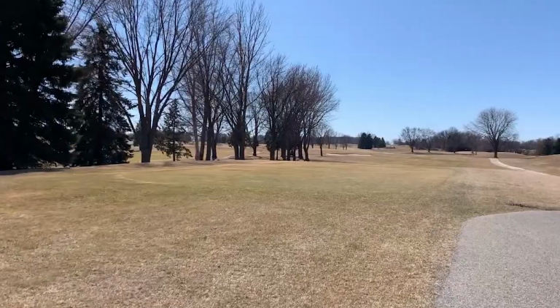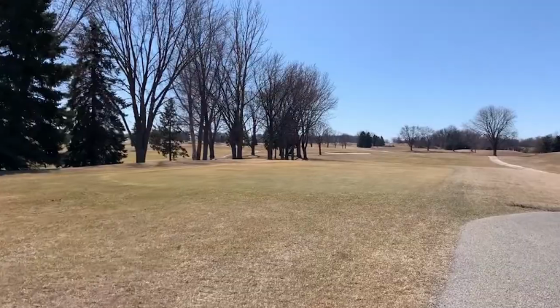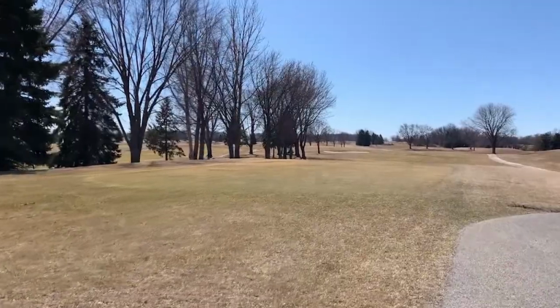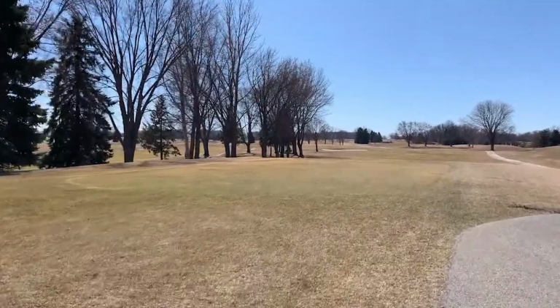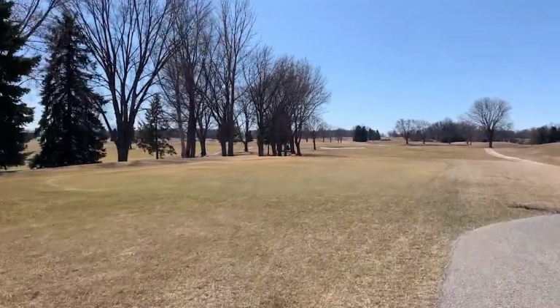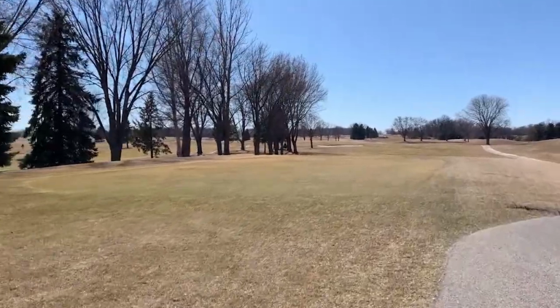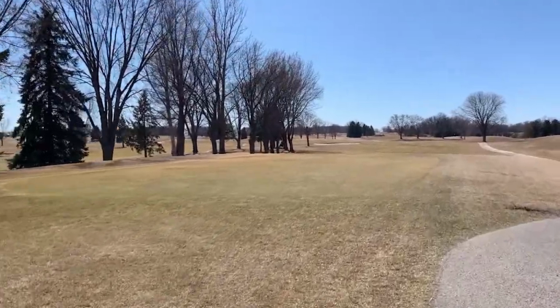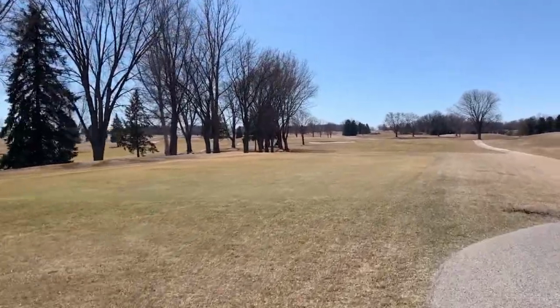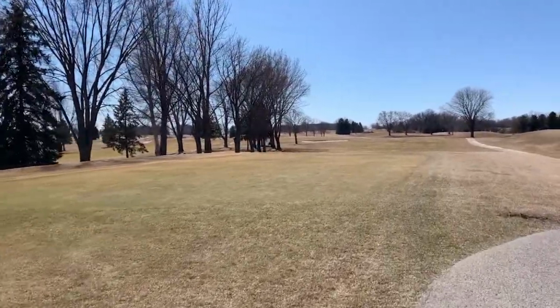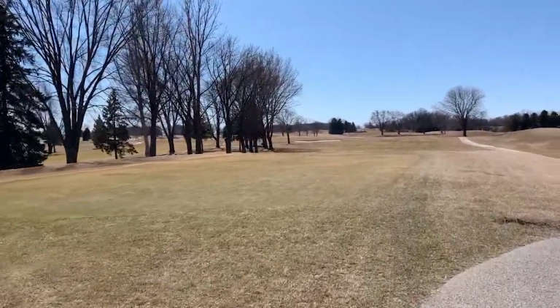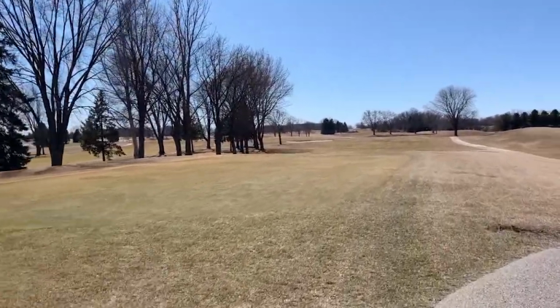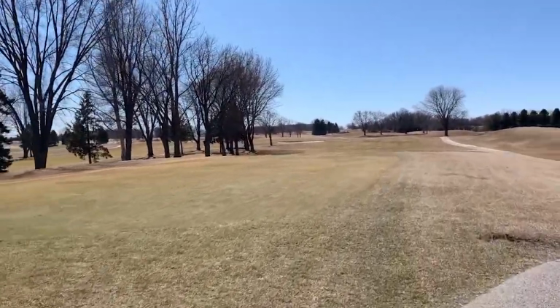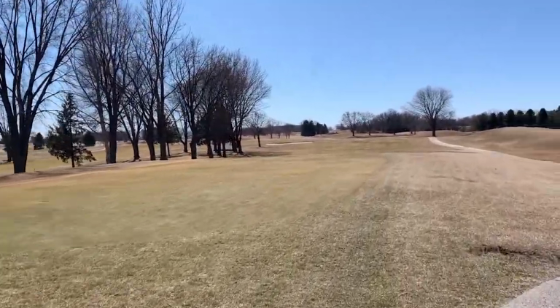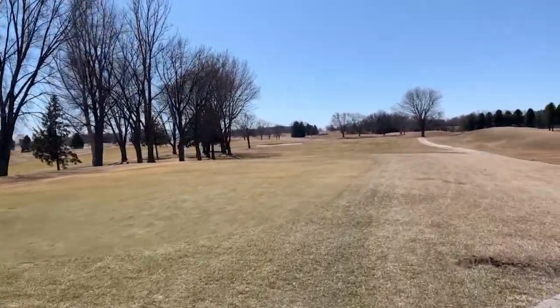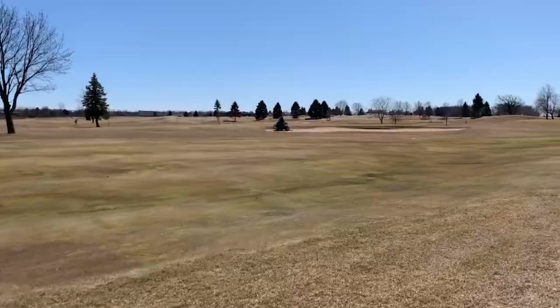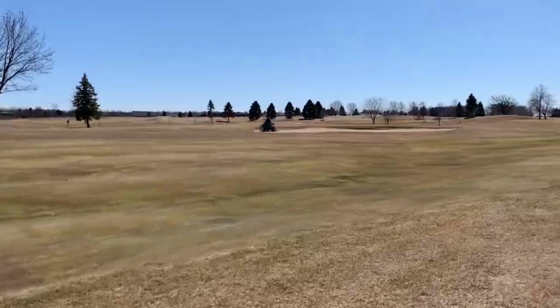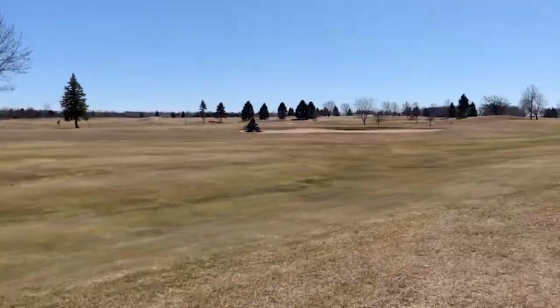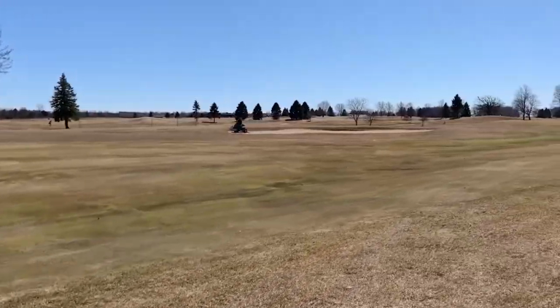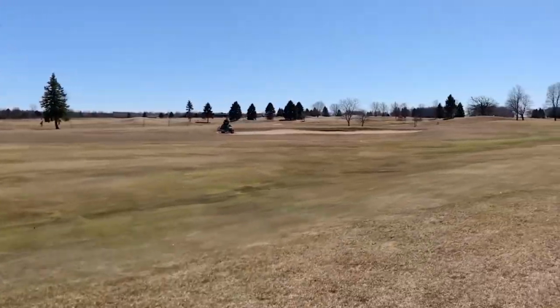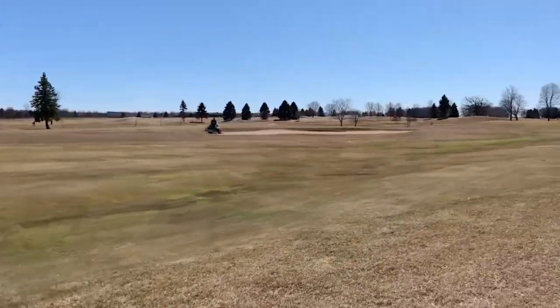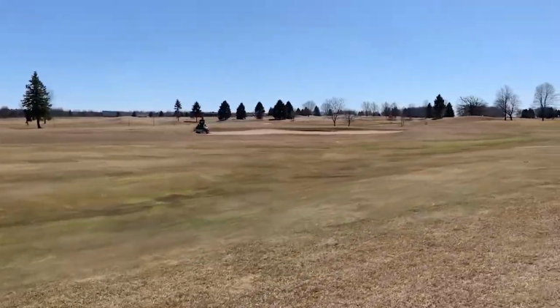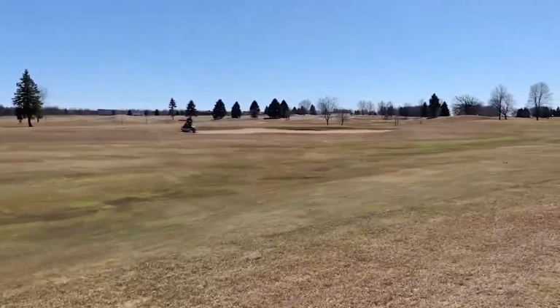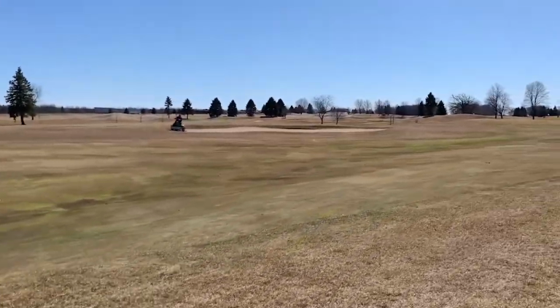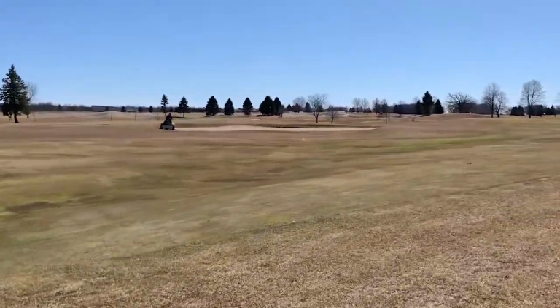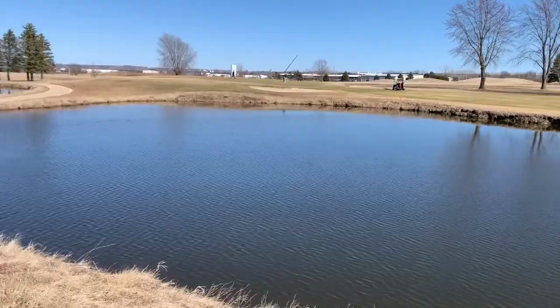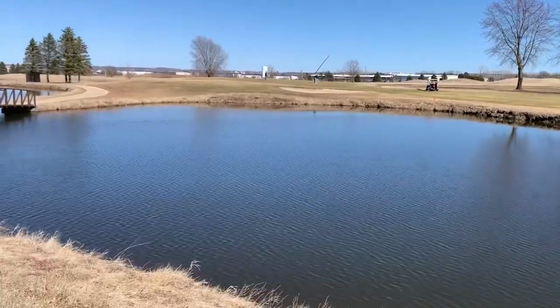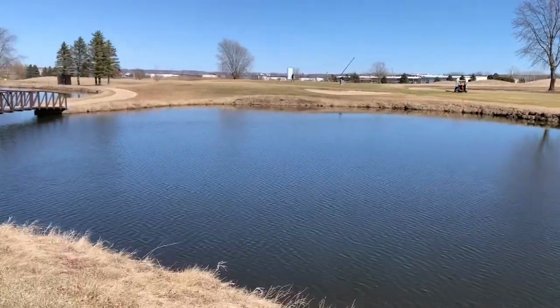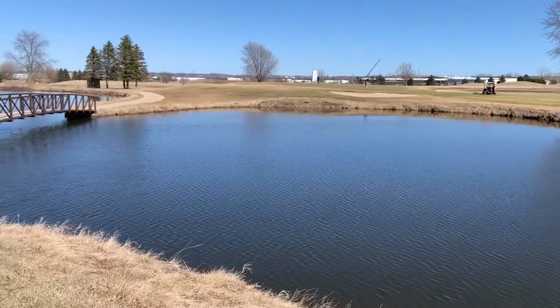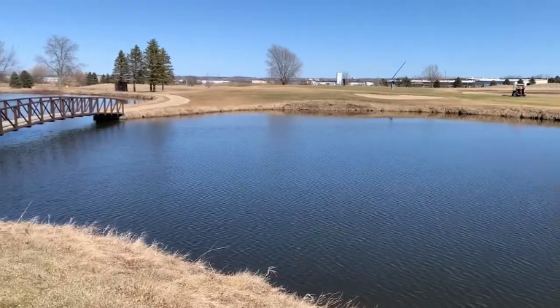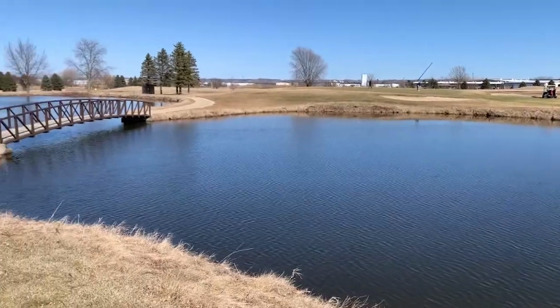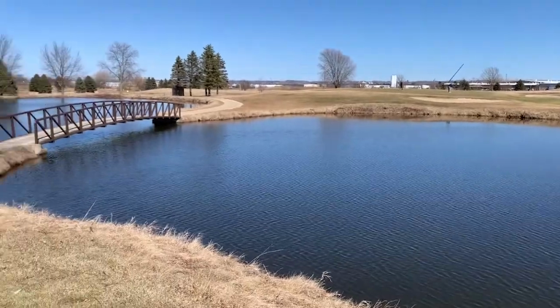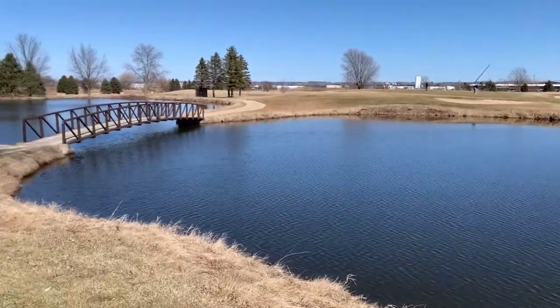Just off the 41 Freeway in Fond du Lac, Rolling Meadows is a large course — 270 acres — and has several unique attractions.